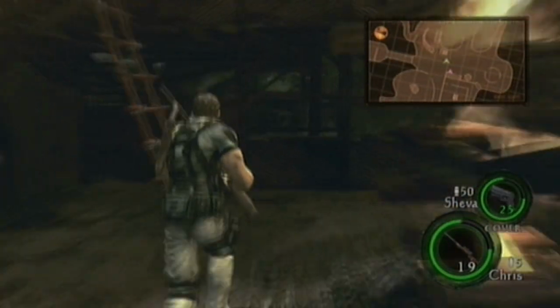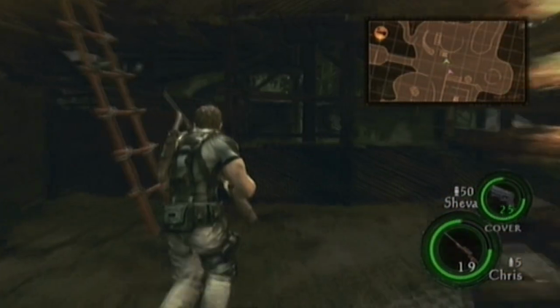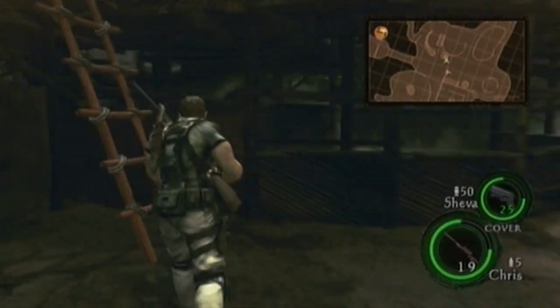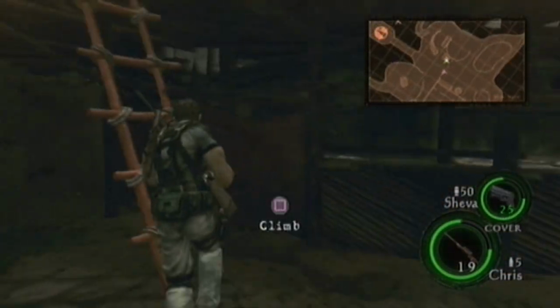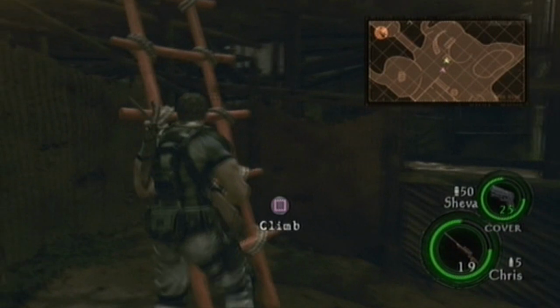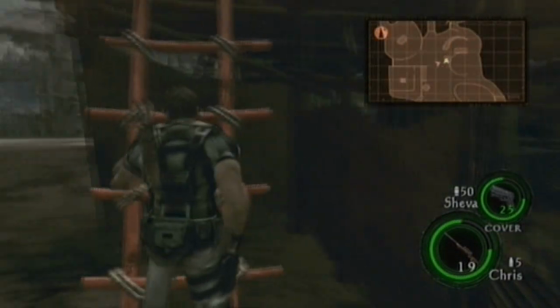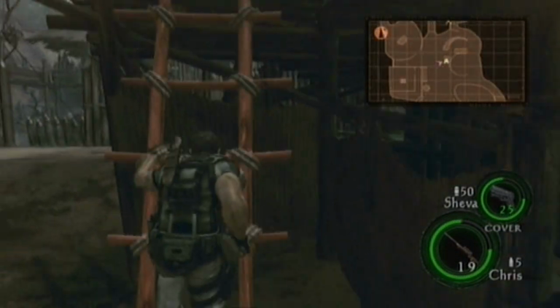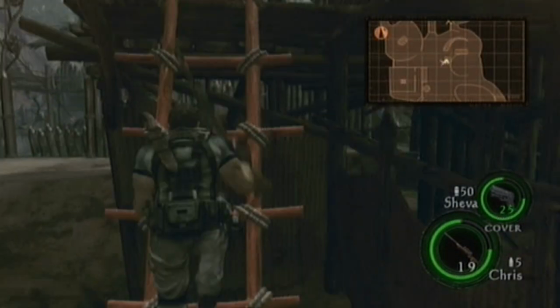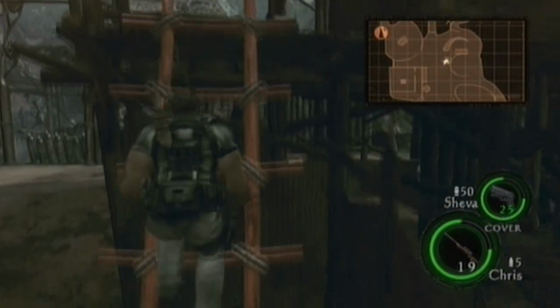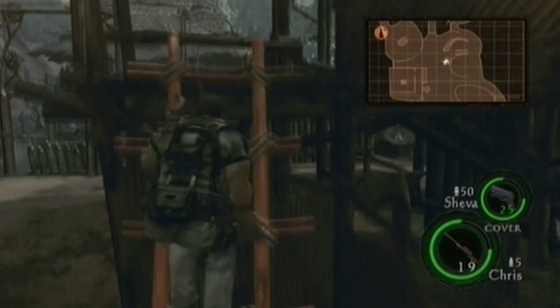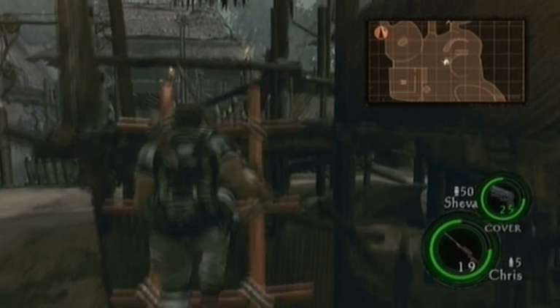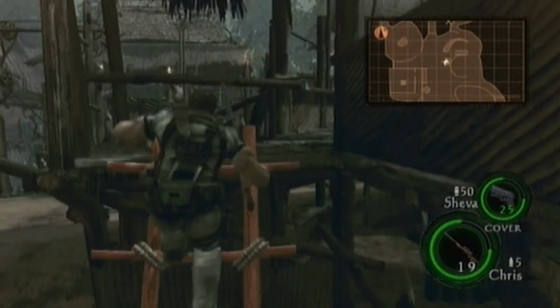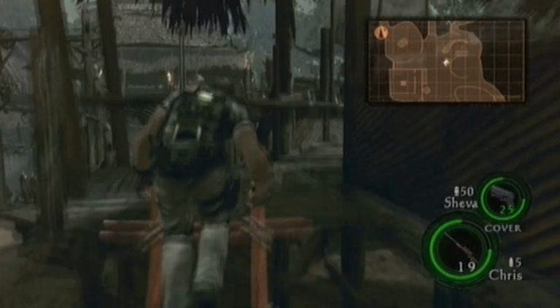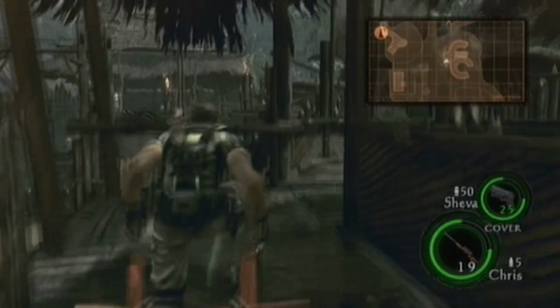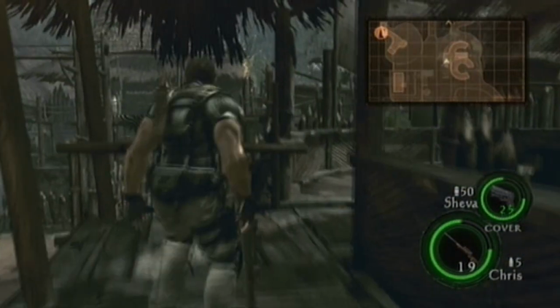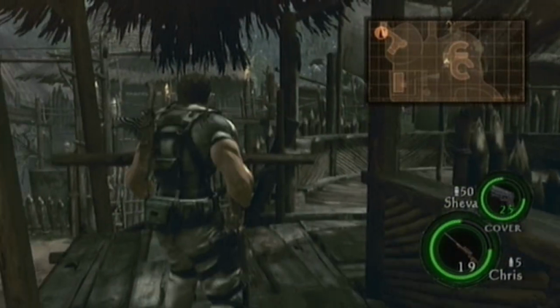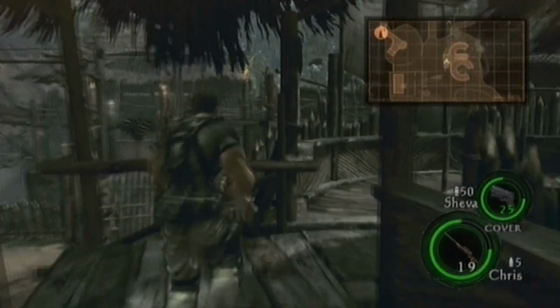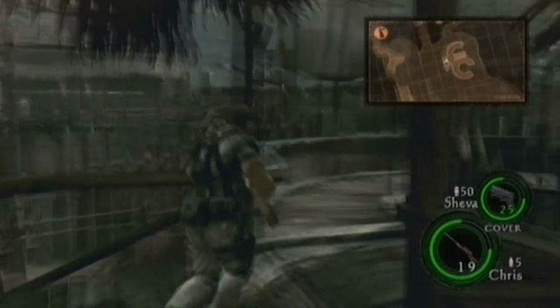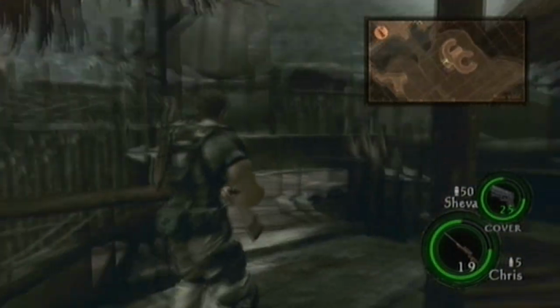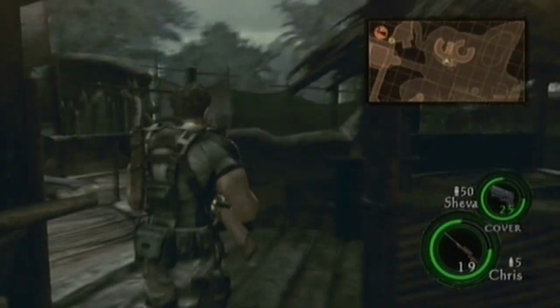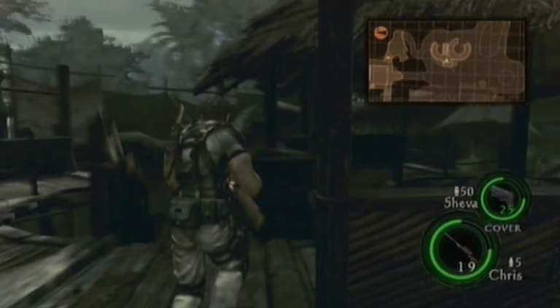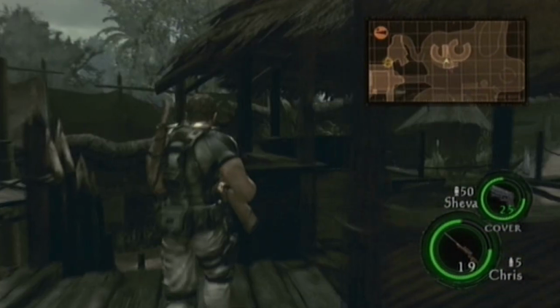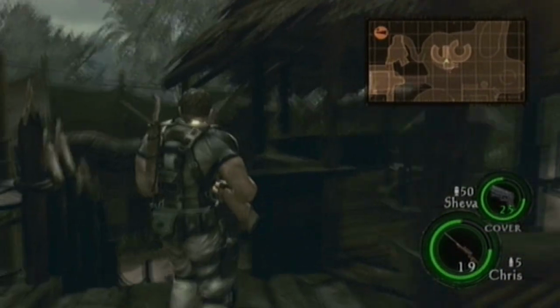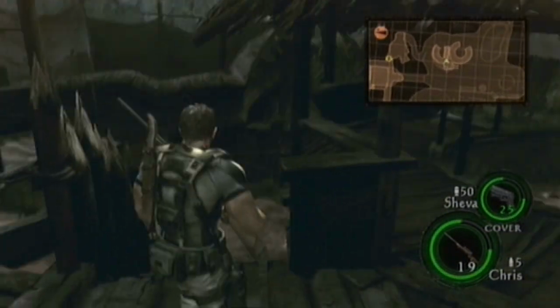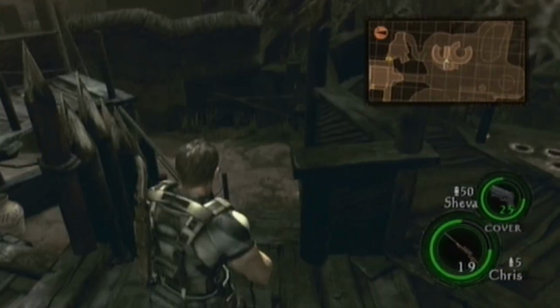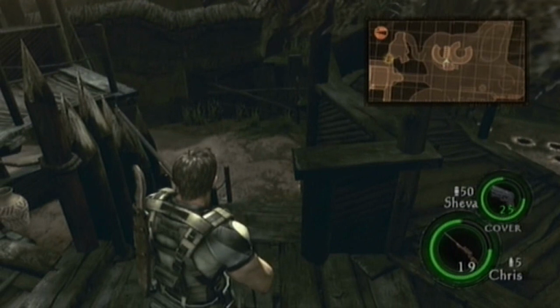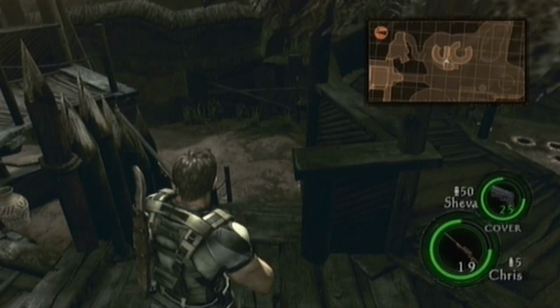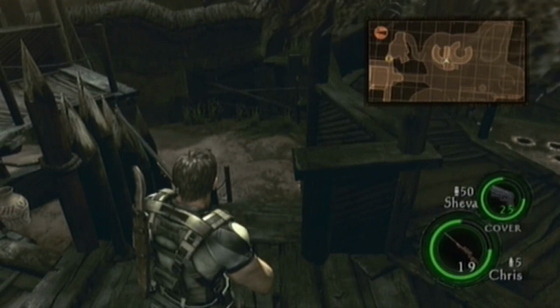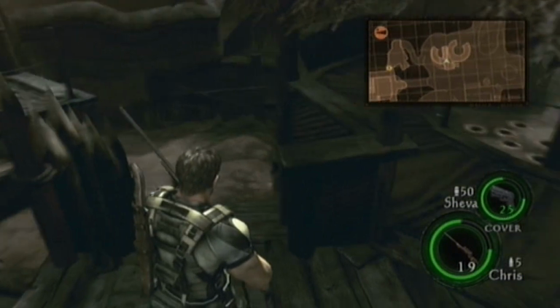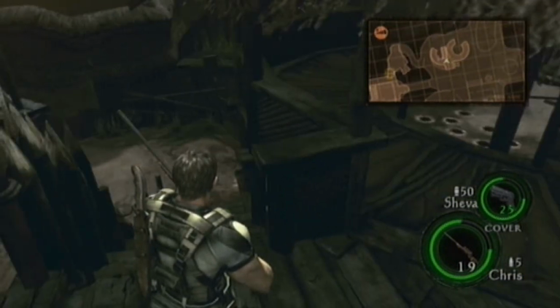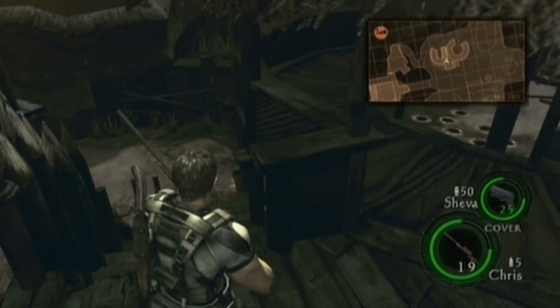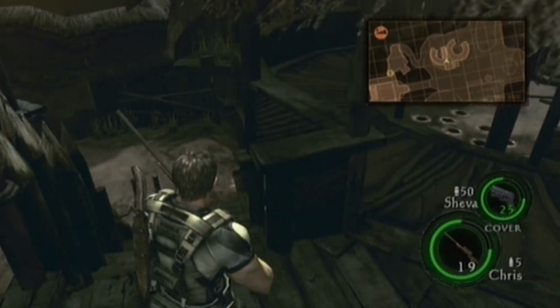Run straight across and climb this ladder. Wait for Shava here, or she will trigger a trap.